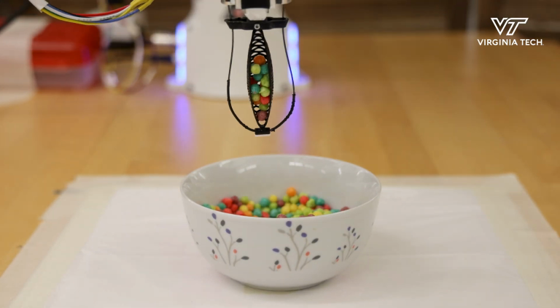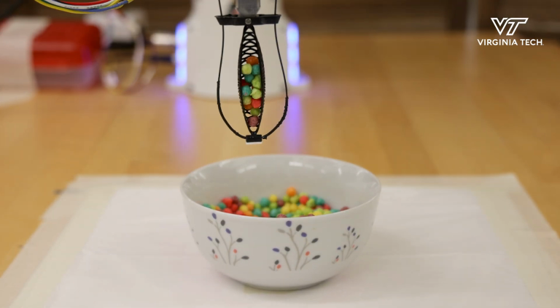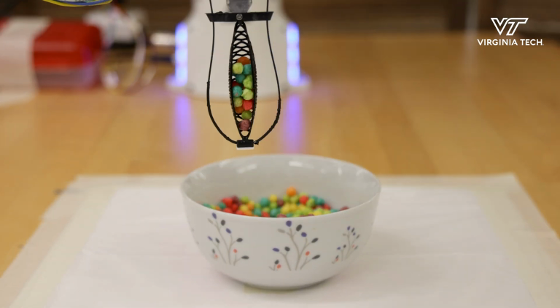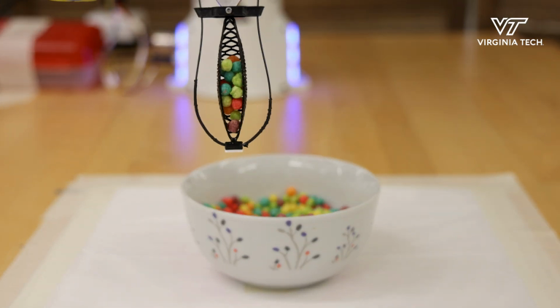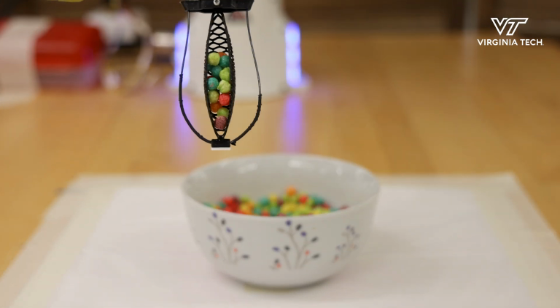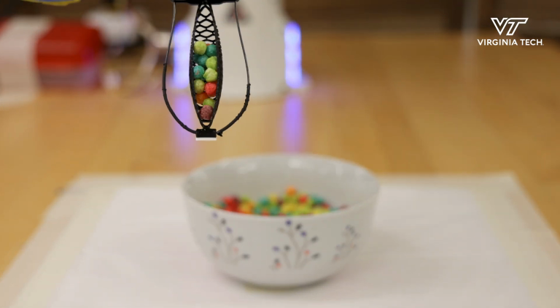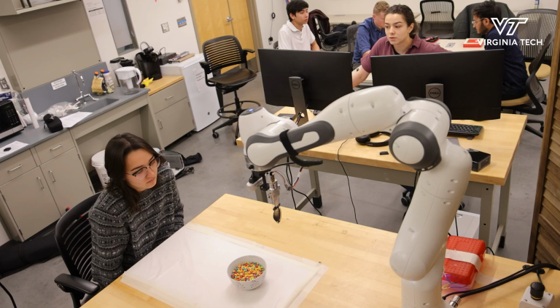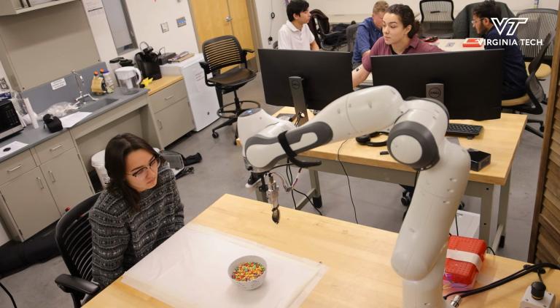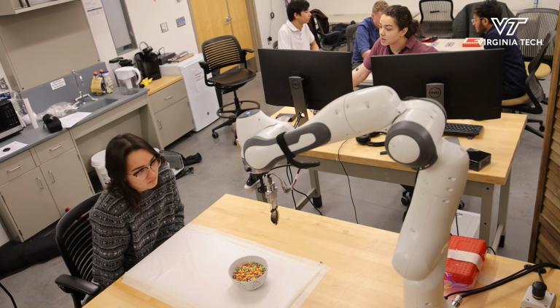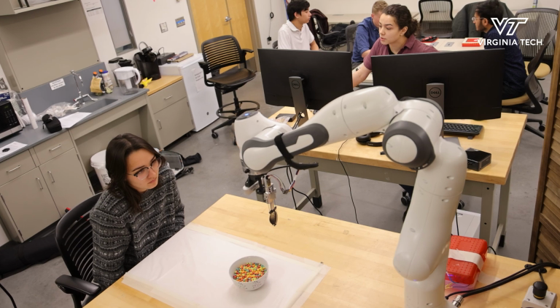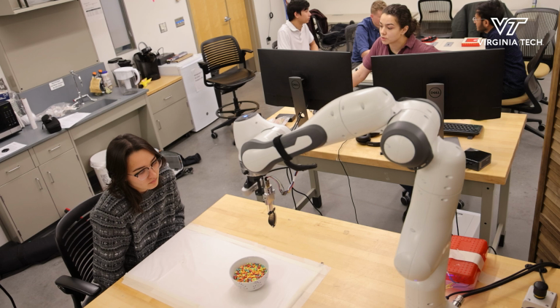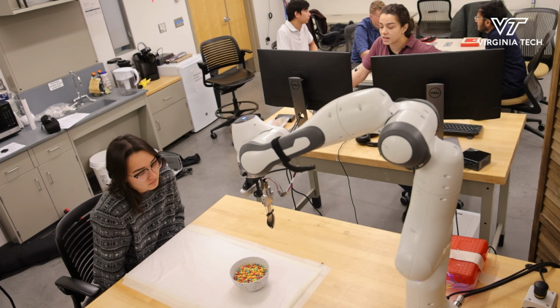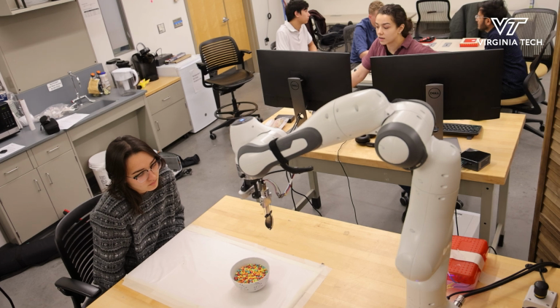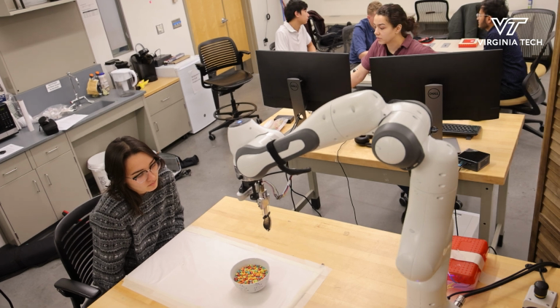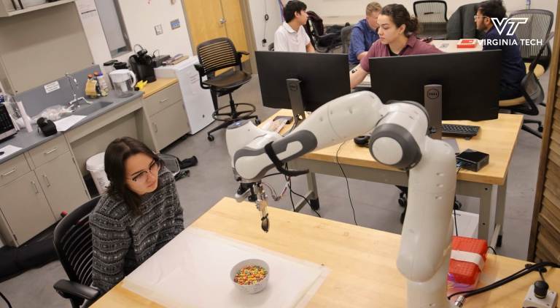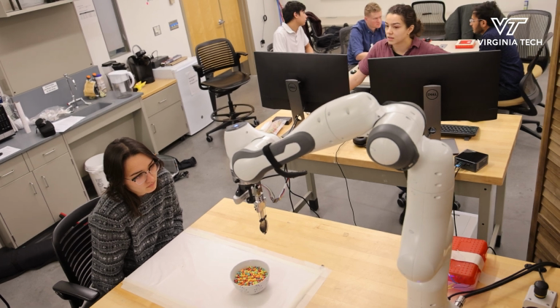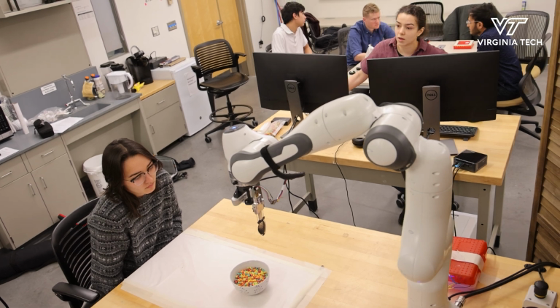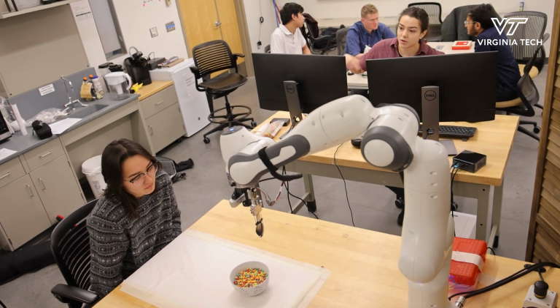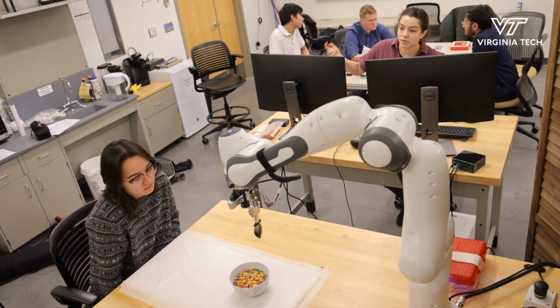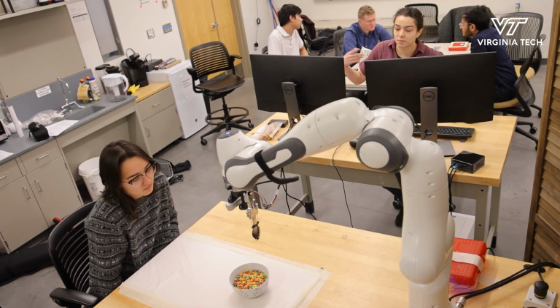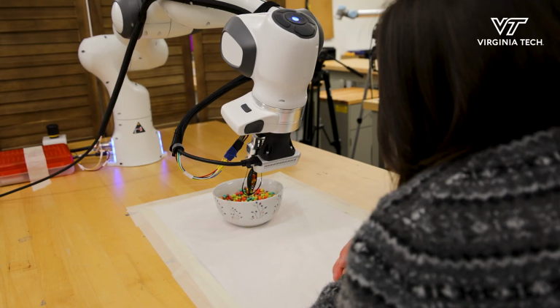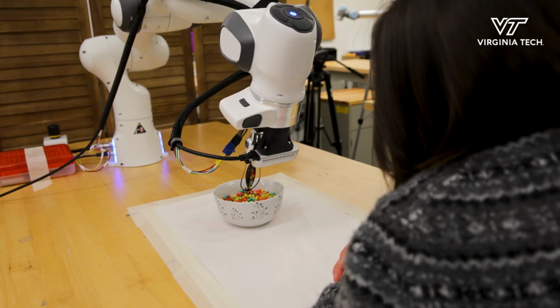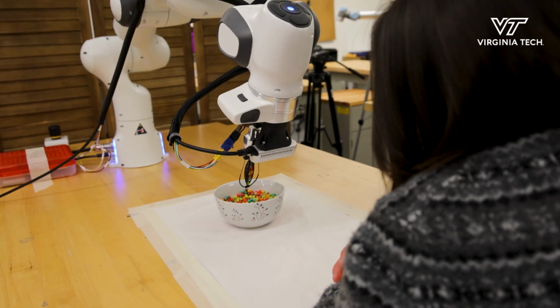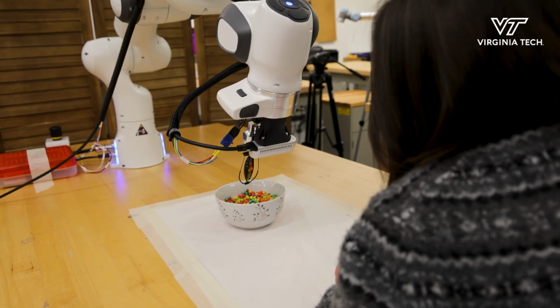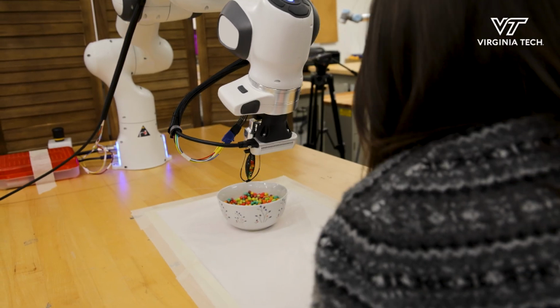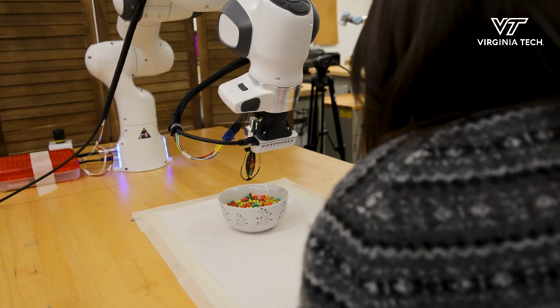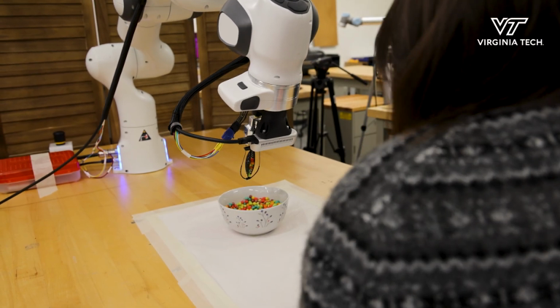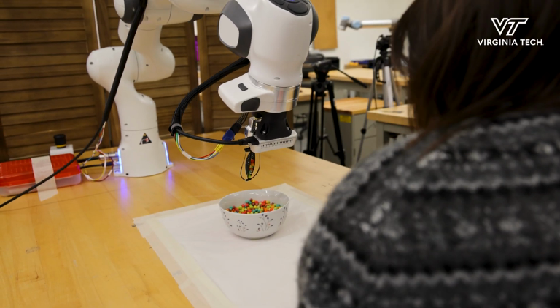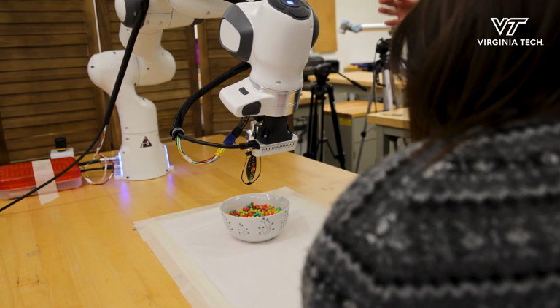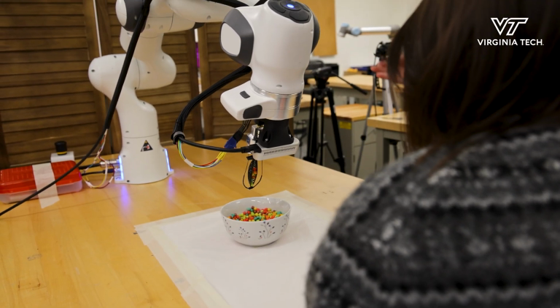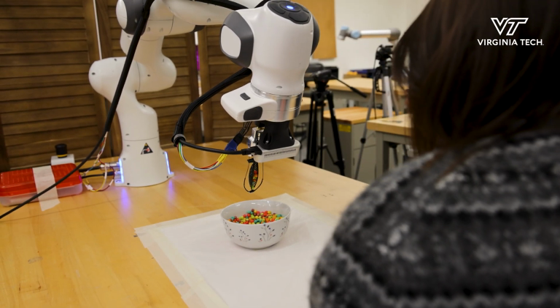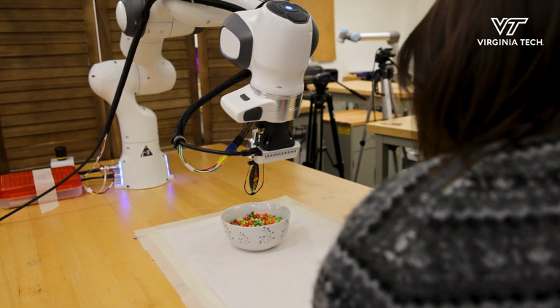We're in the Collab Lab right now. We're basically a human-robot interaction collaboration lab. Specifically, what we're working on is assistive feeding.